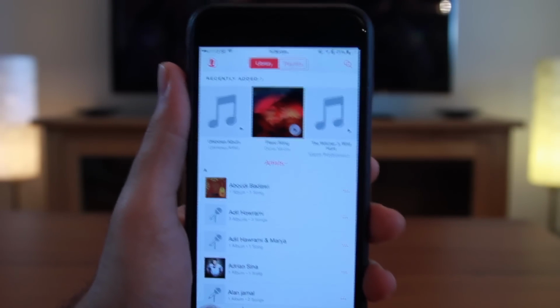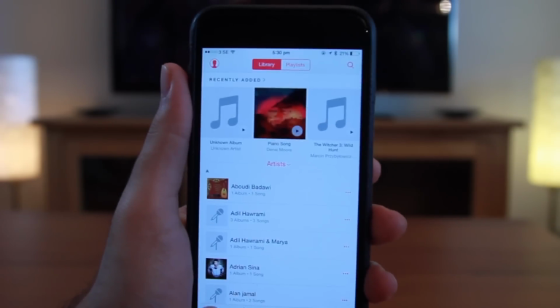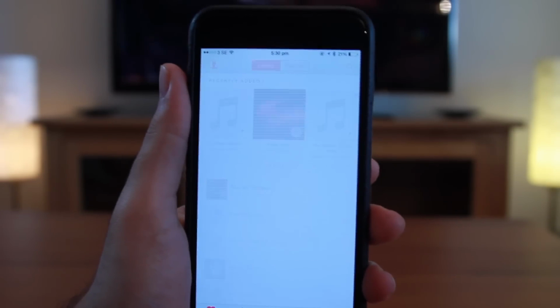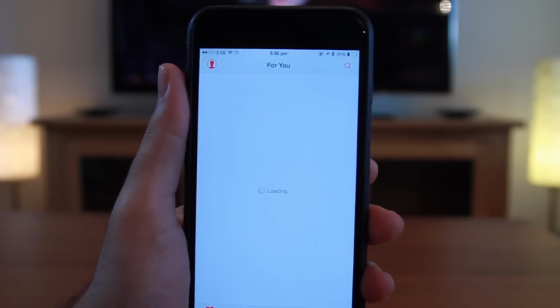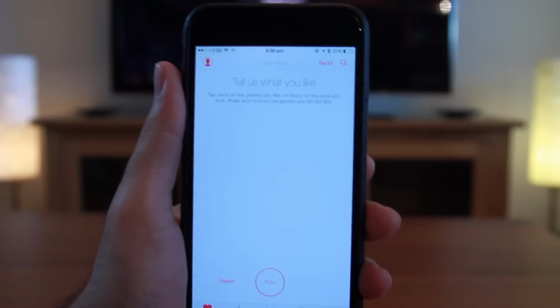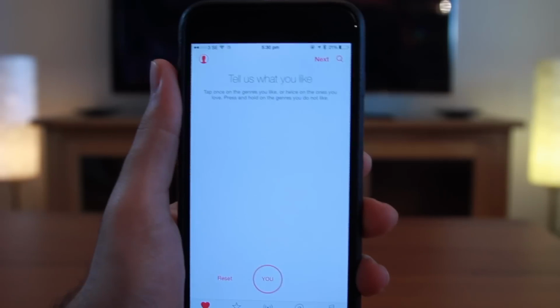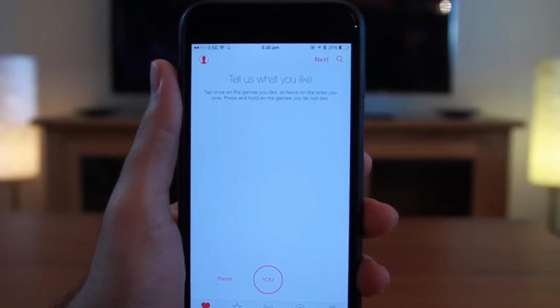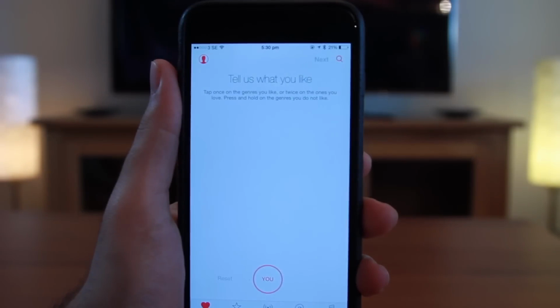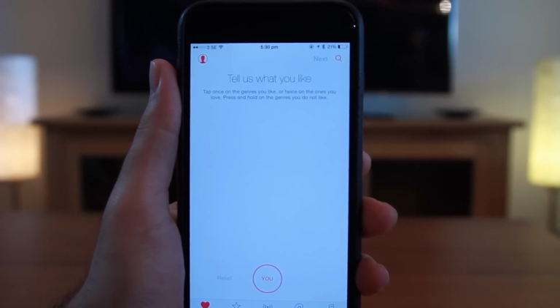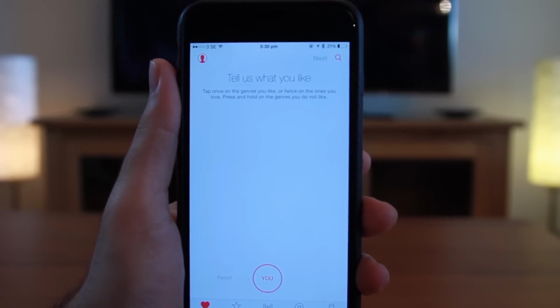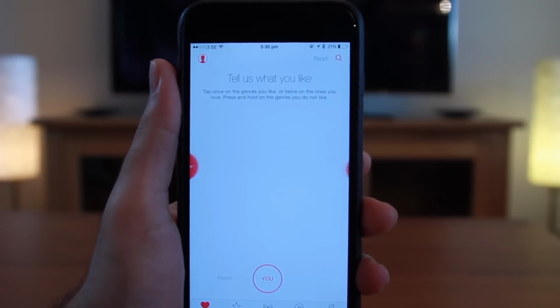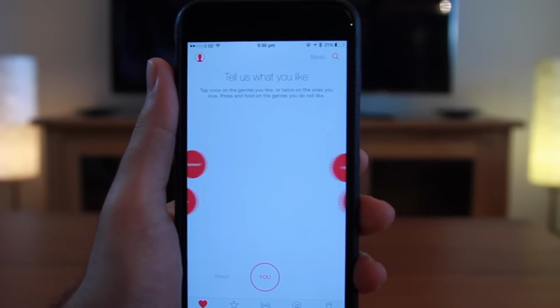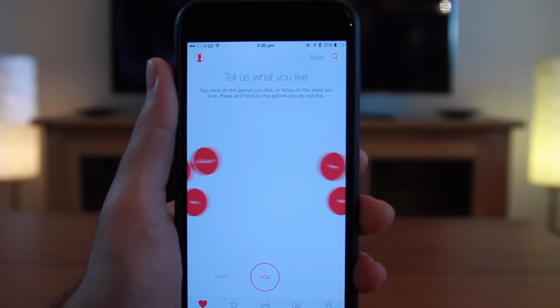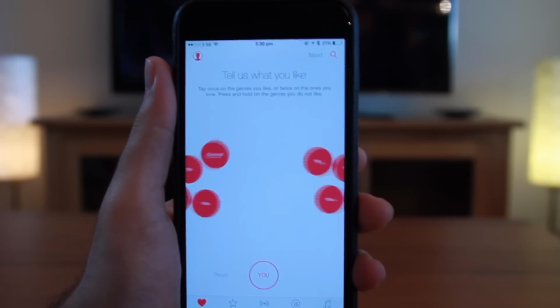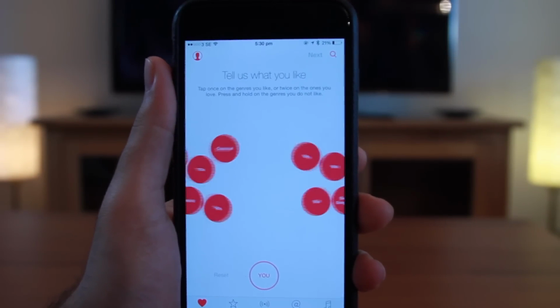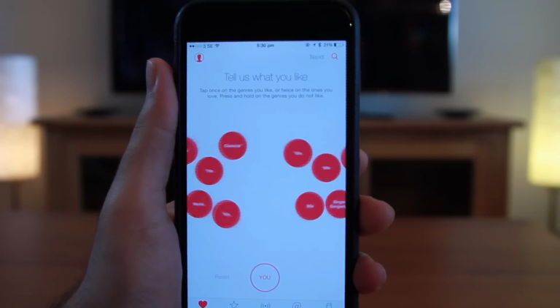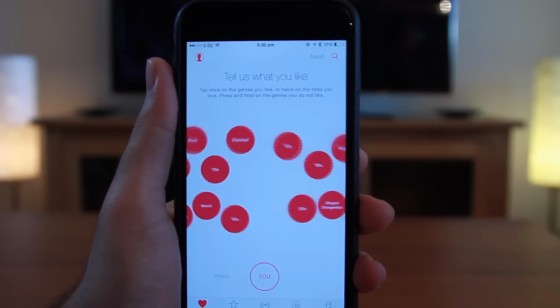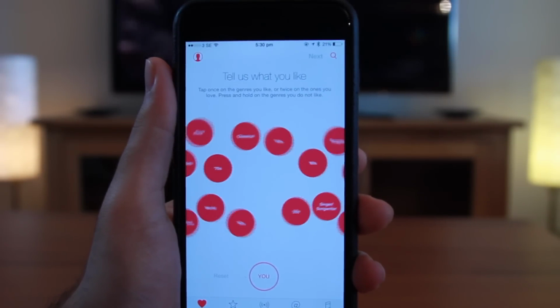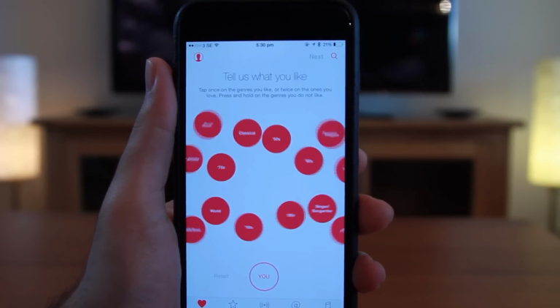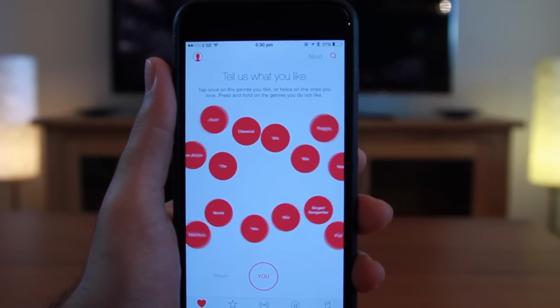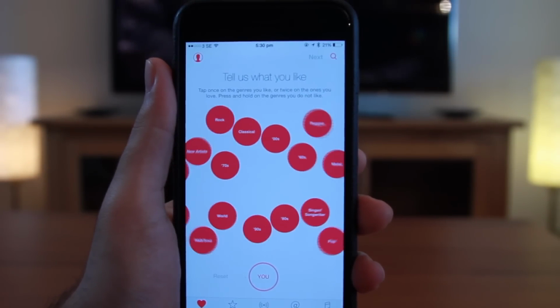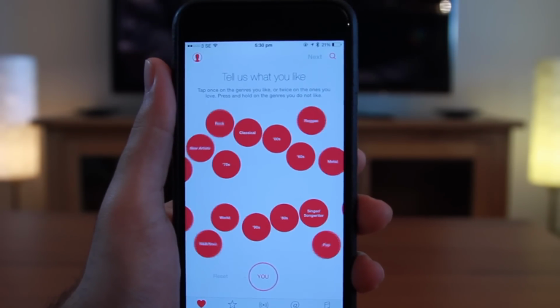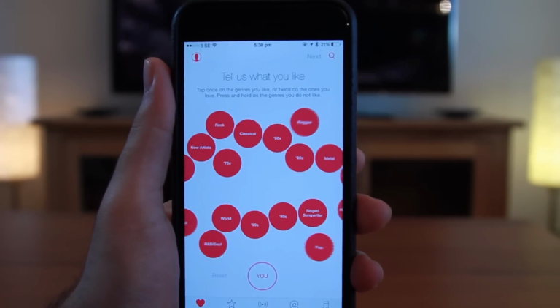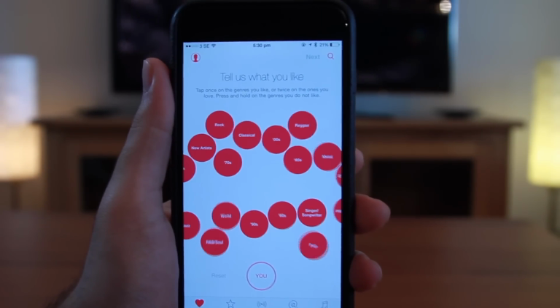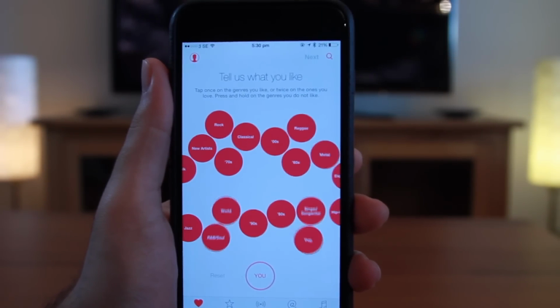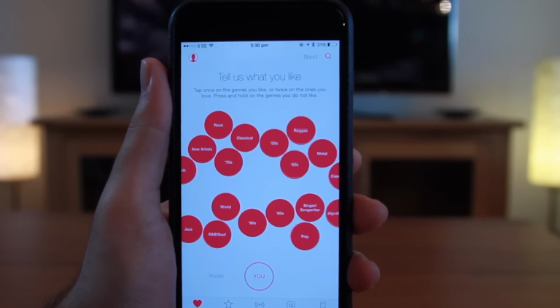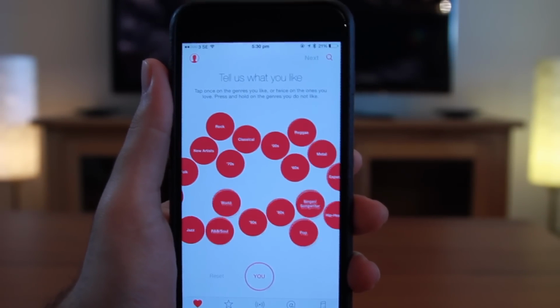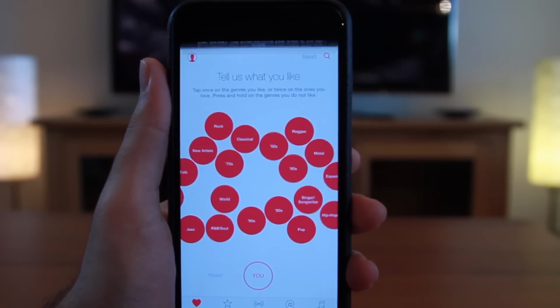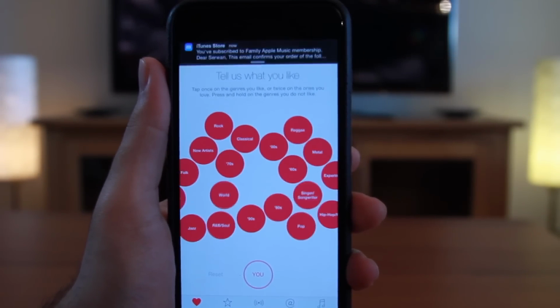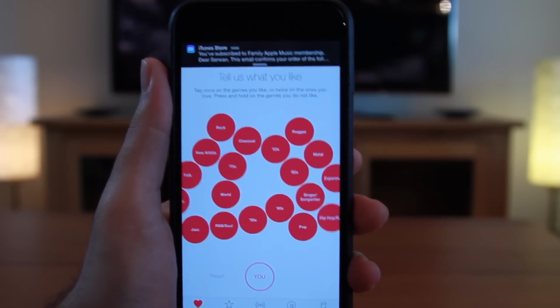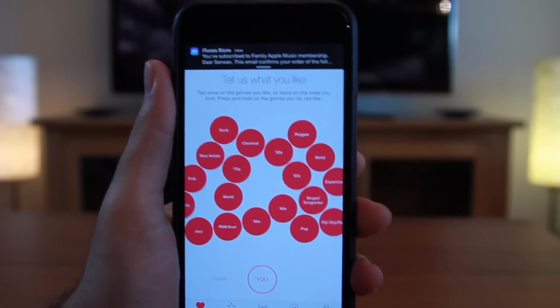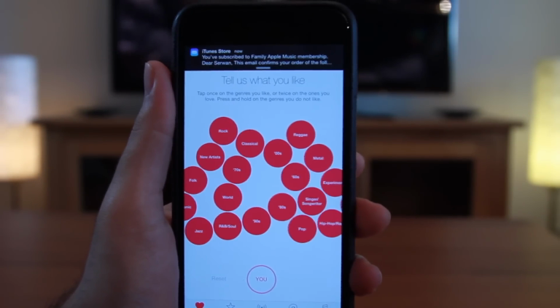Now you can enjoy listening to Apple Music and its vast library. If you found this video helpful, hit the like button and don't forget to subscribe.